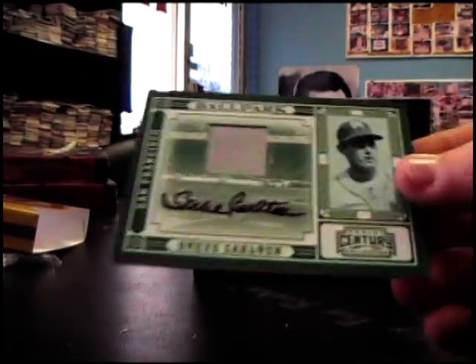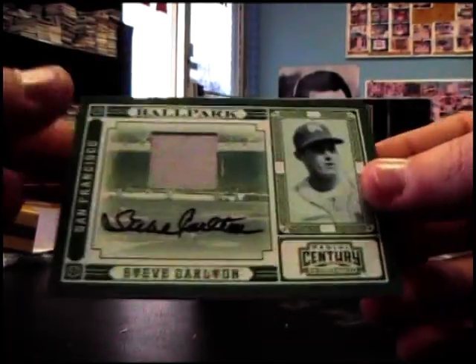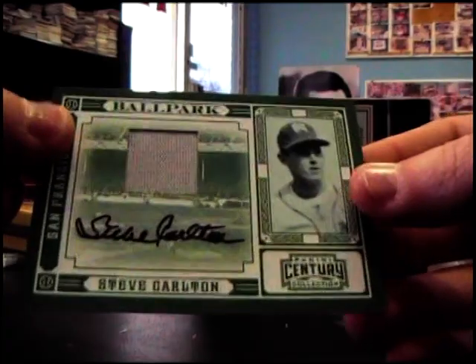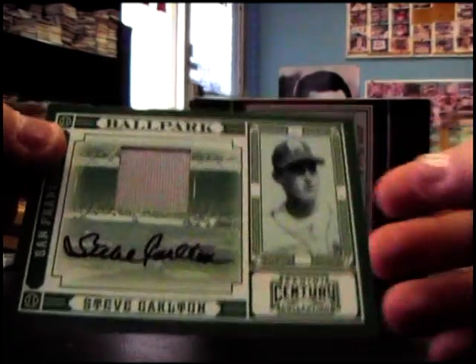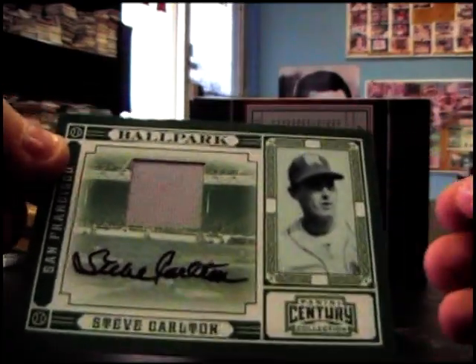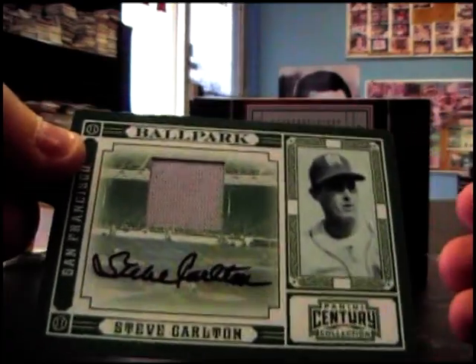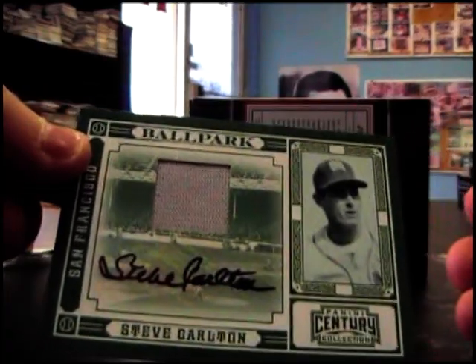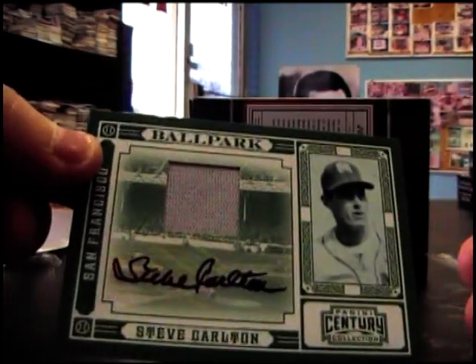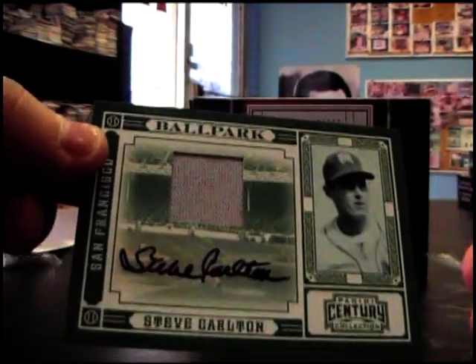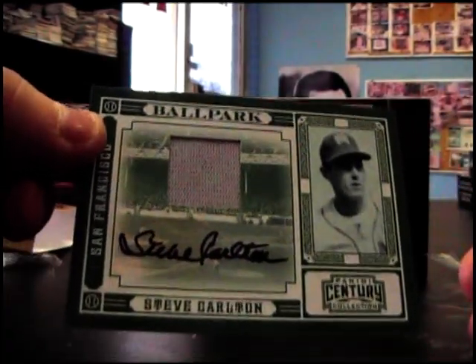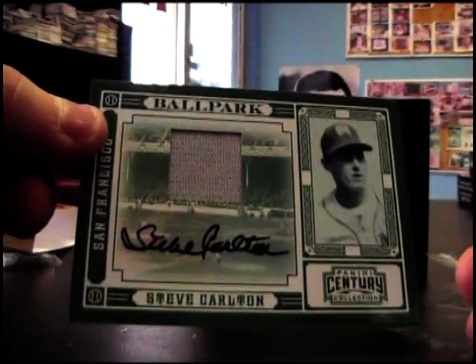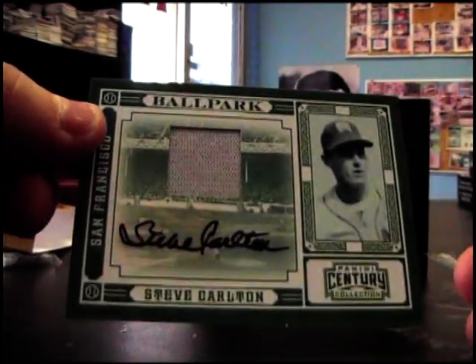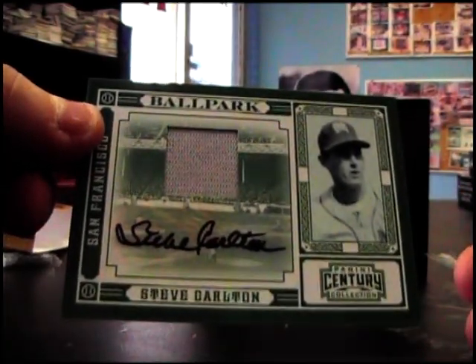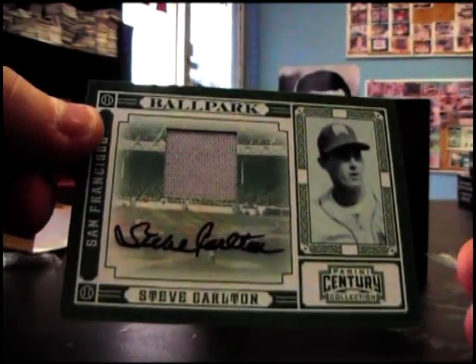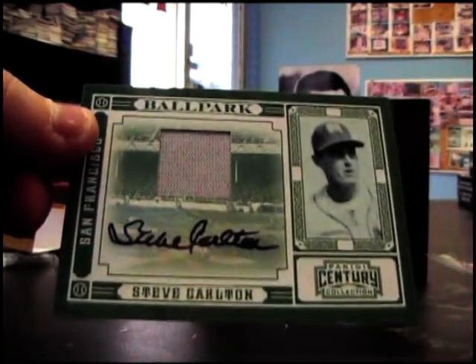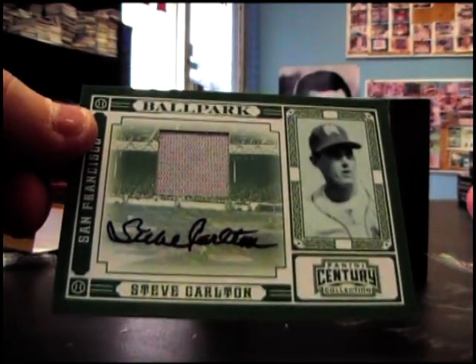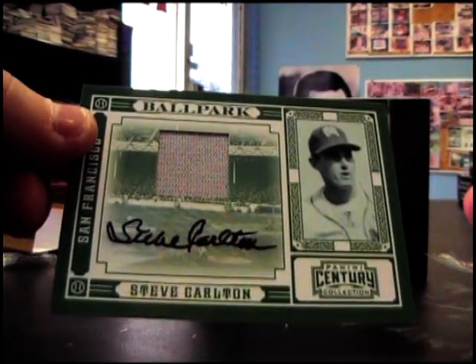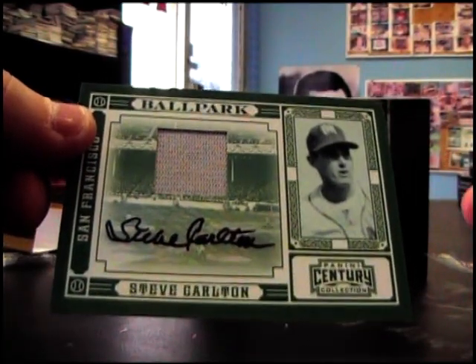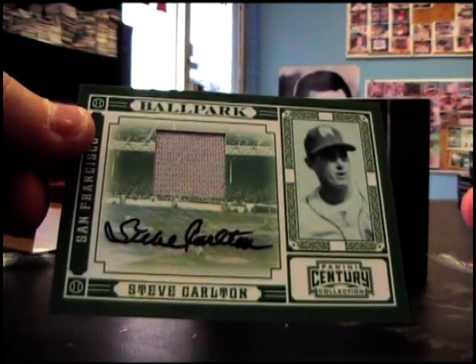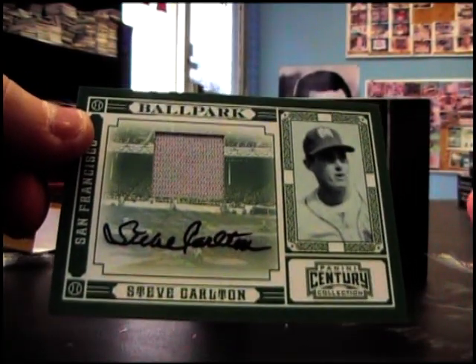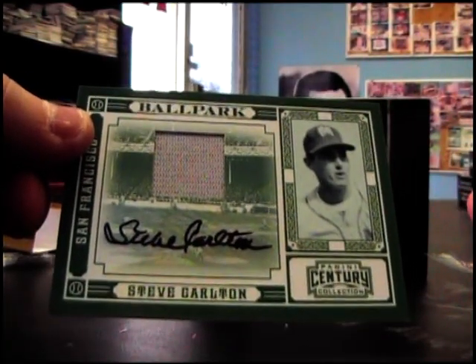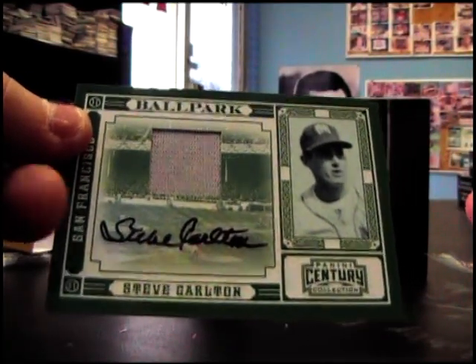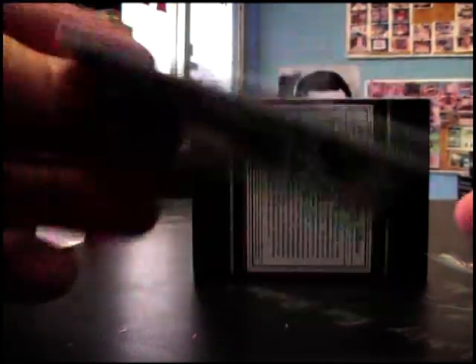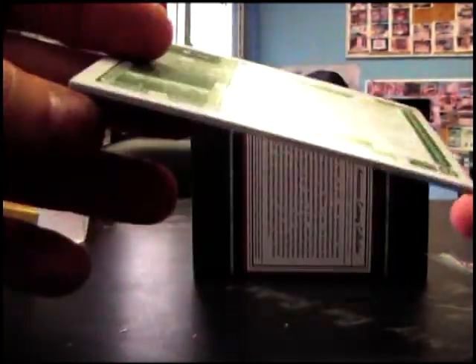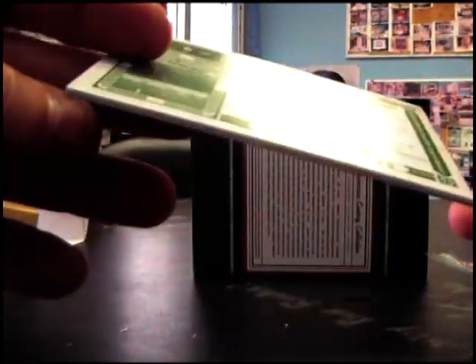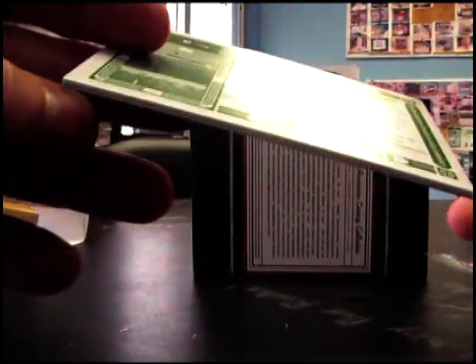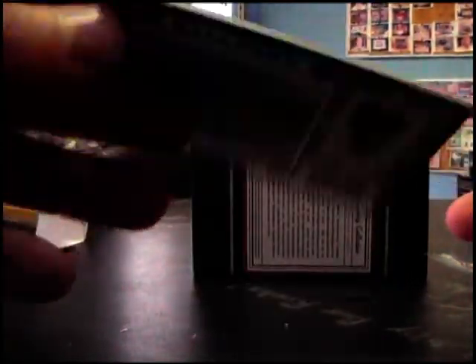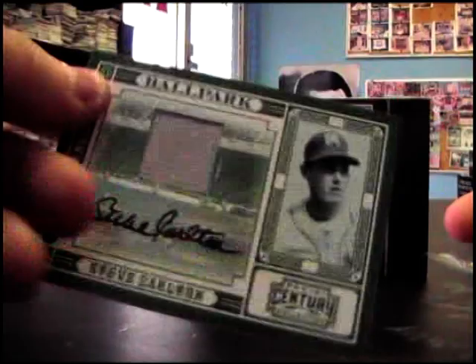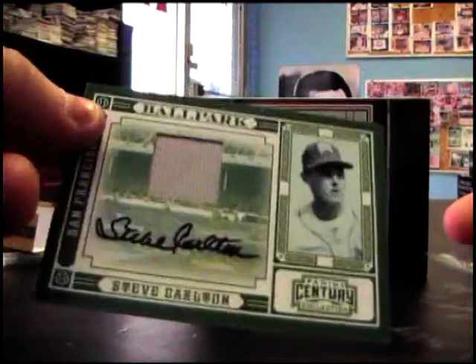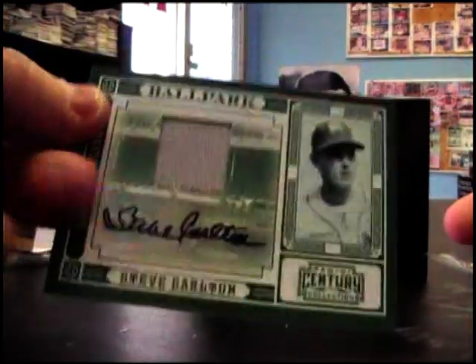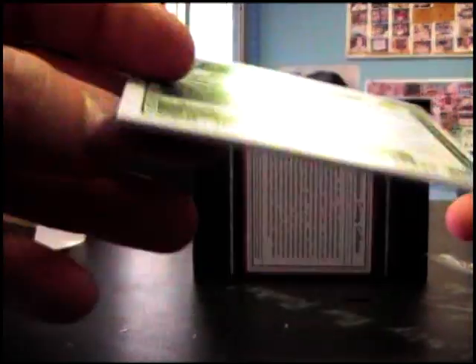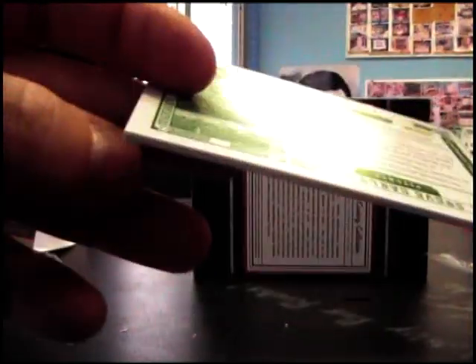And Steve Carlton, jersey autograph. And that's 21 at 25.